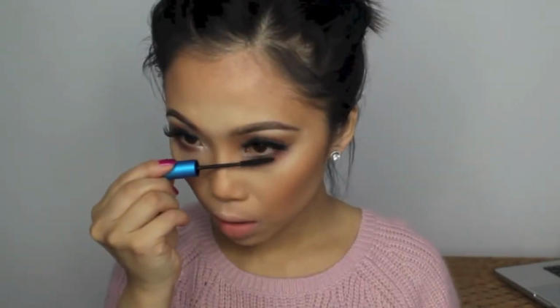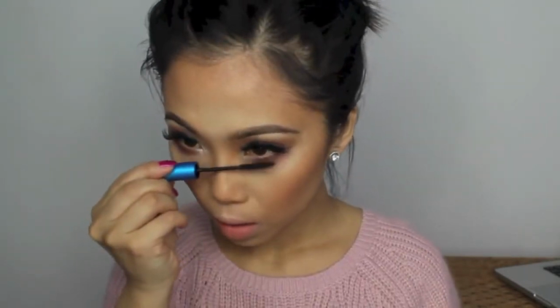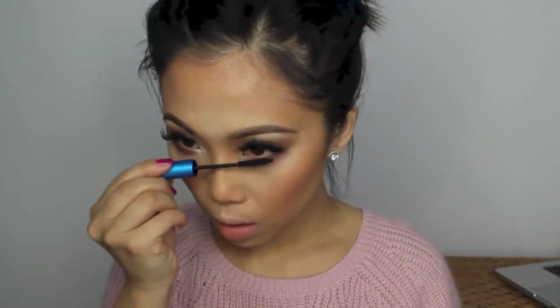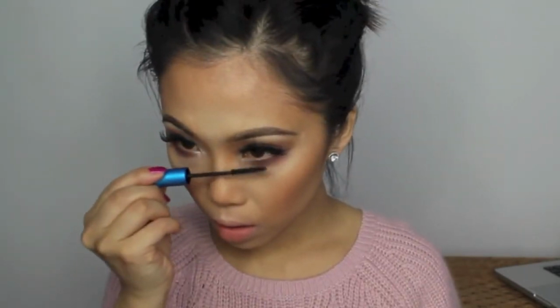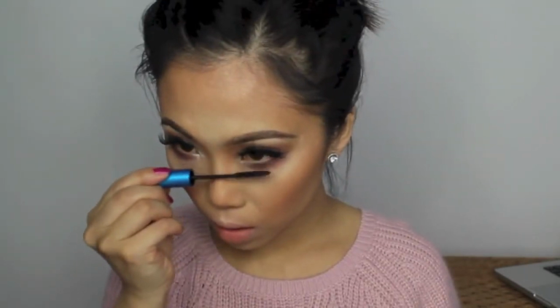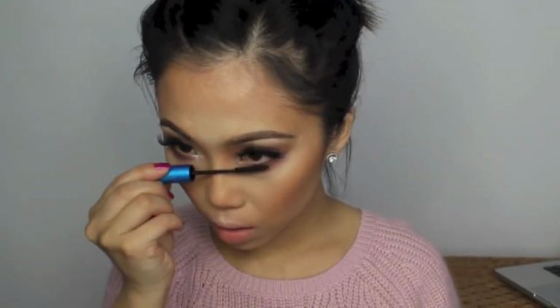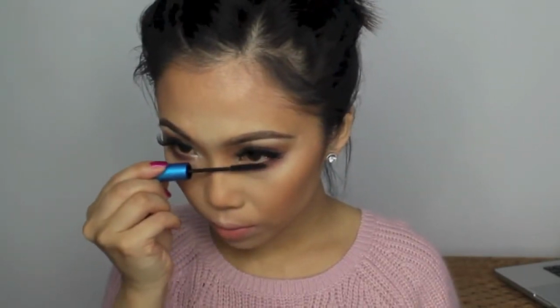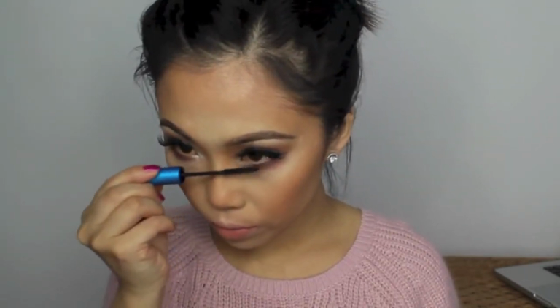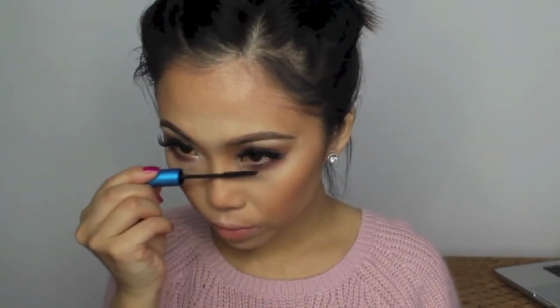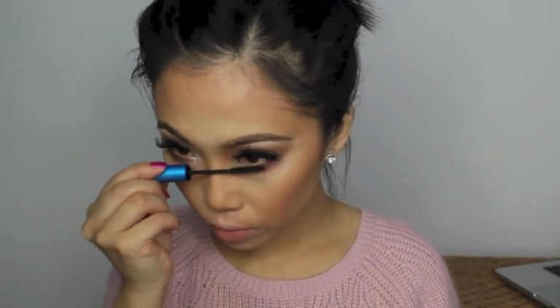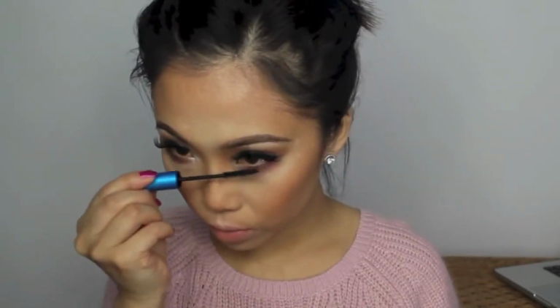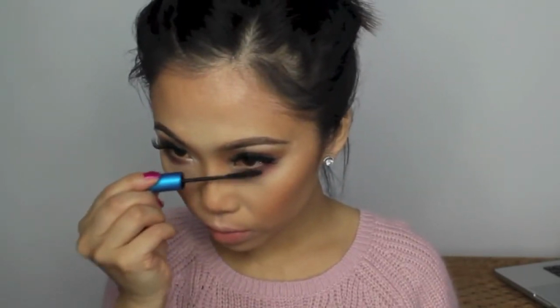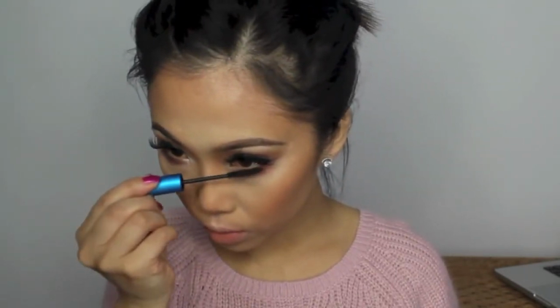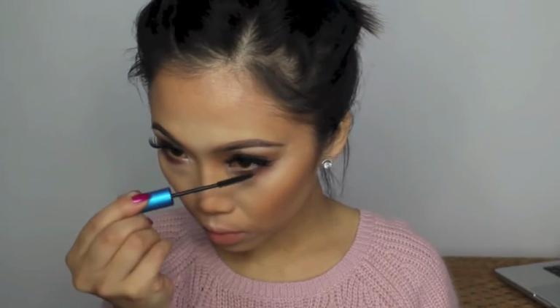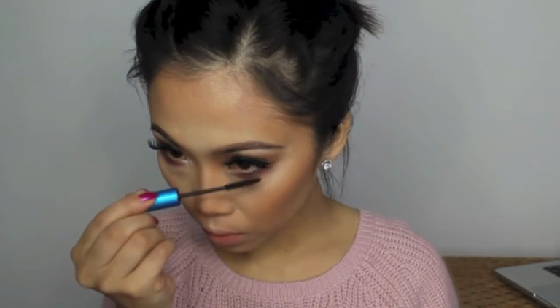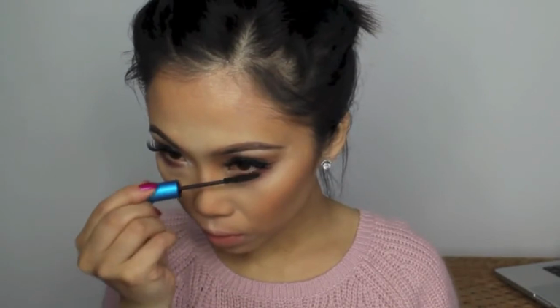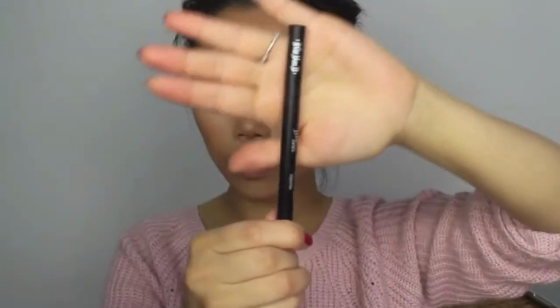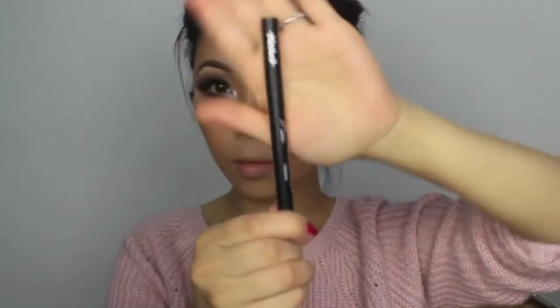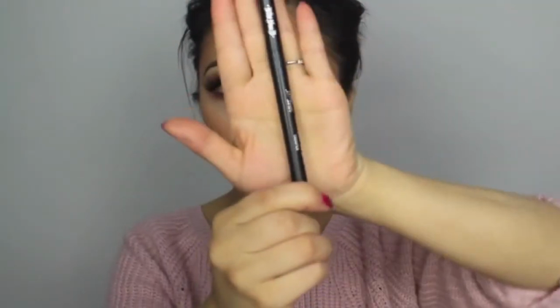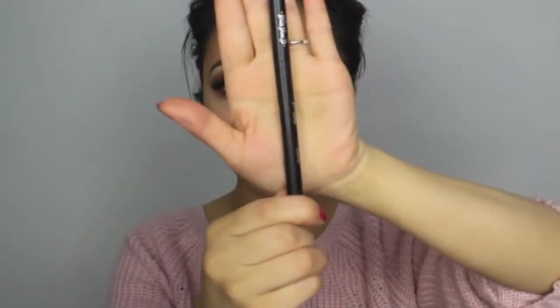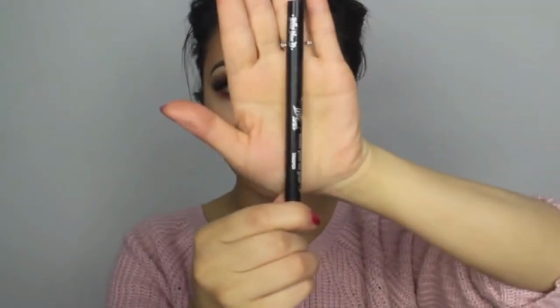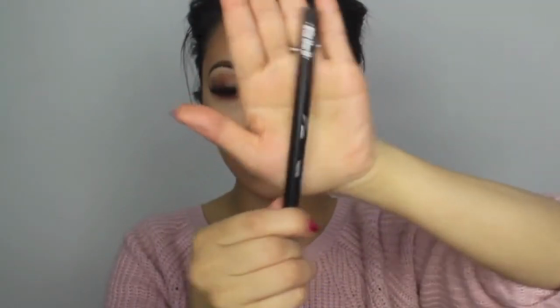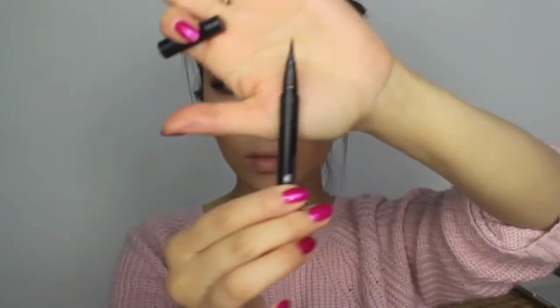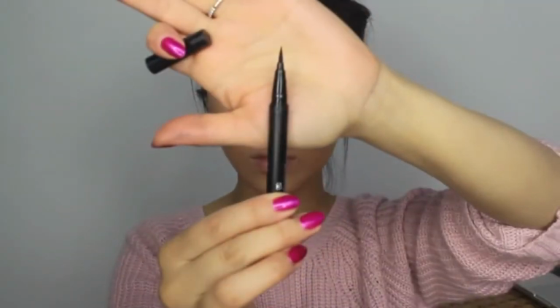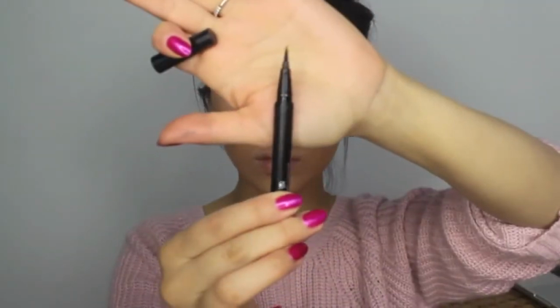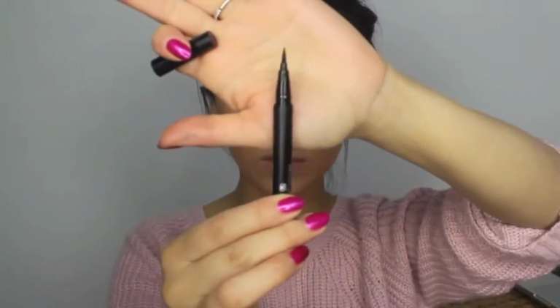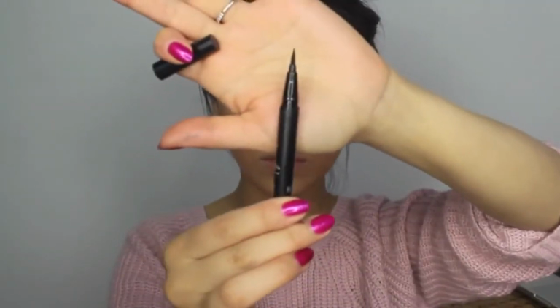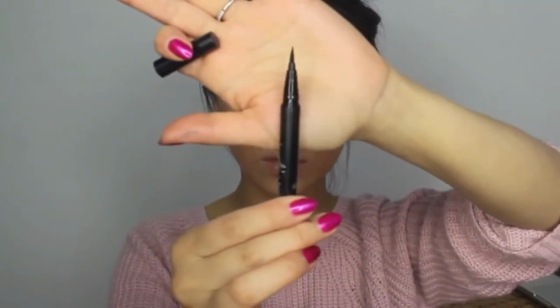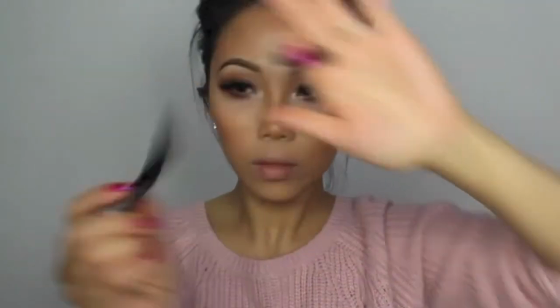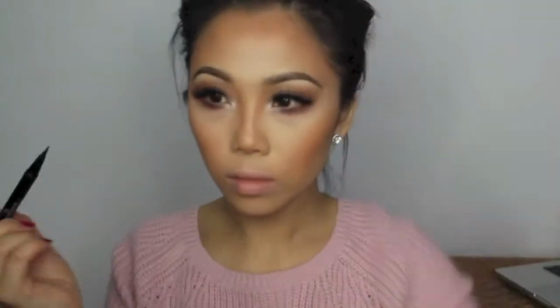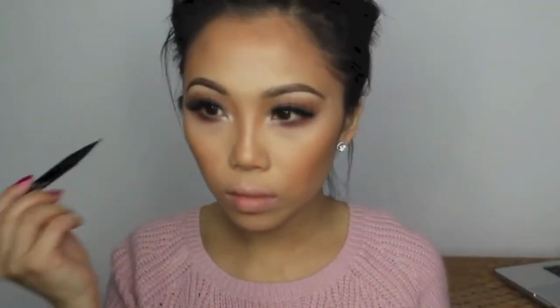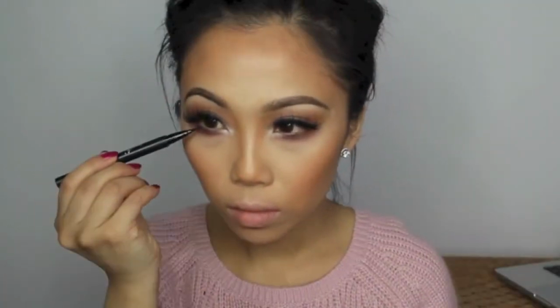For mascara, I'm using Extended Play by MAC, and I want to add some more lashes, so I'm using this Tattoo Liner by Kat Von D.